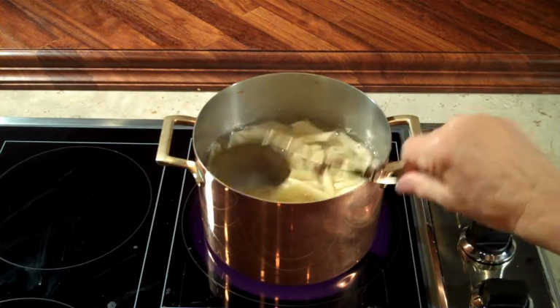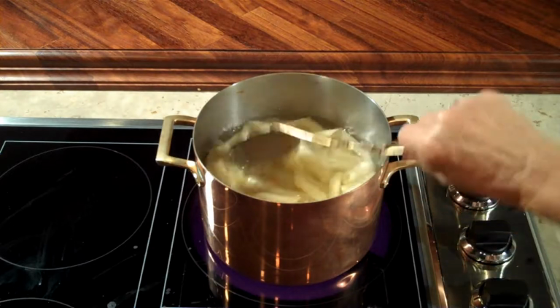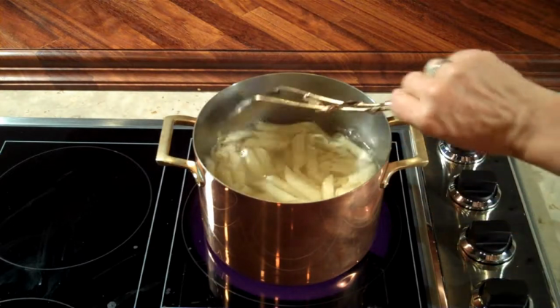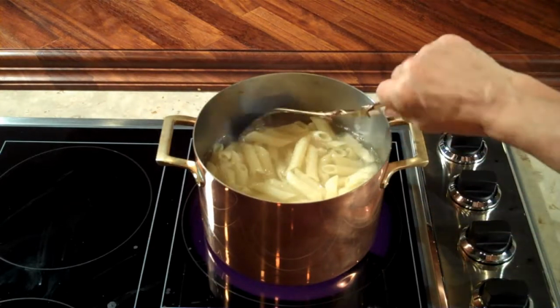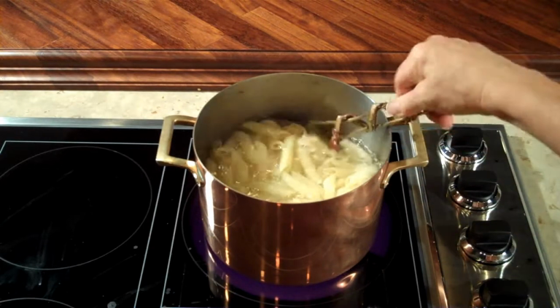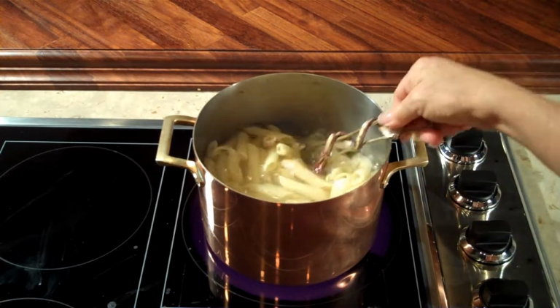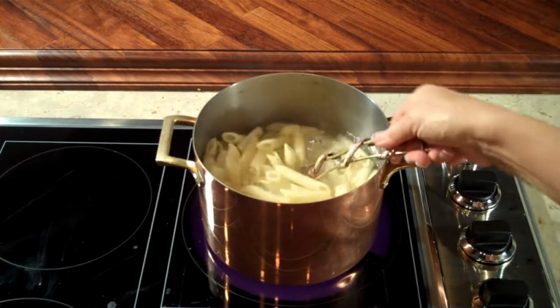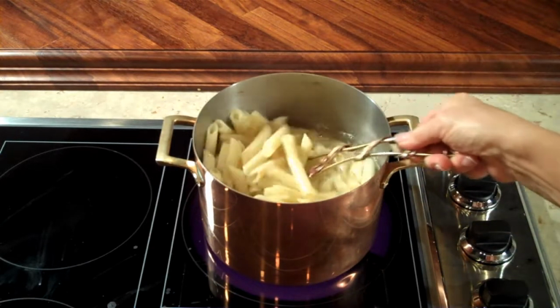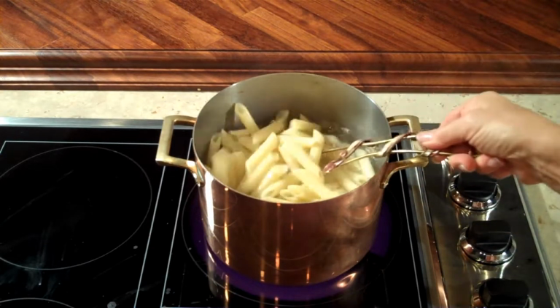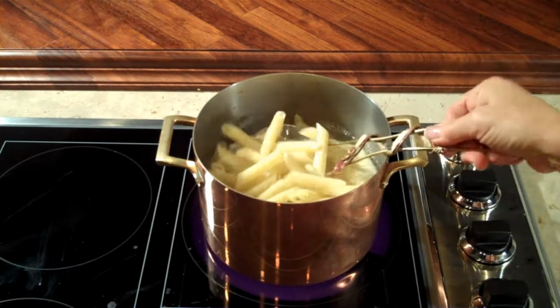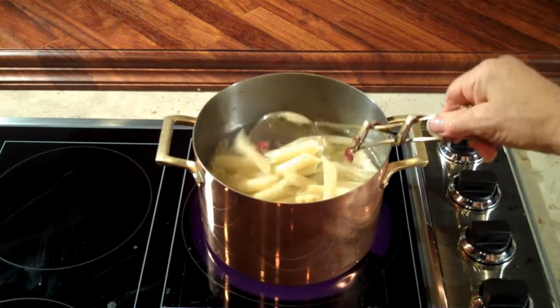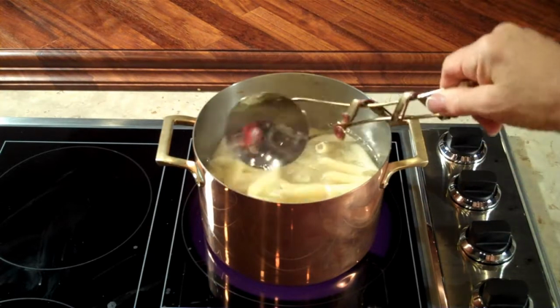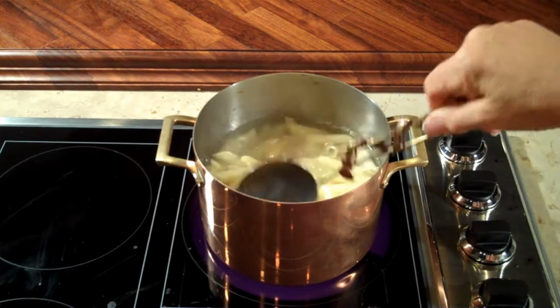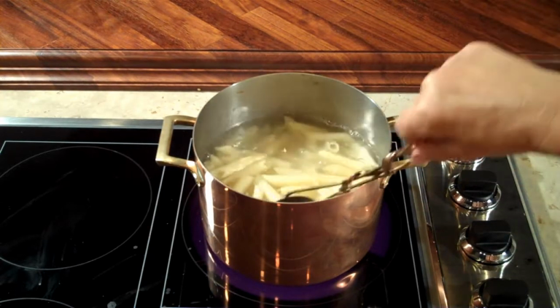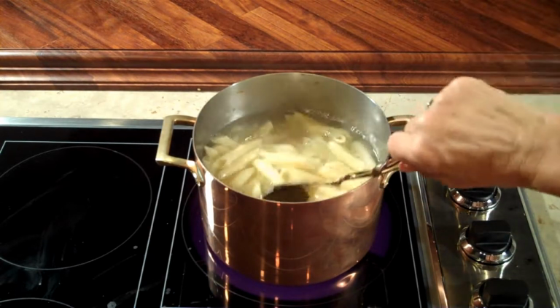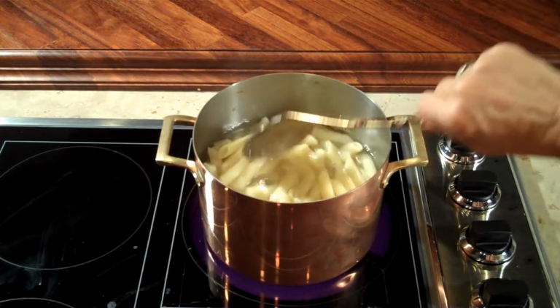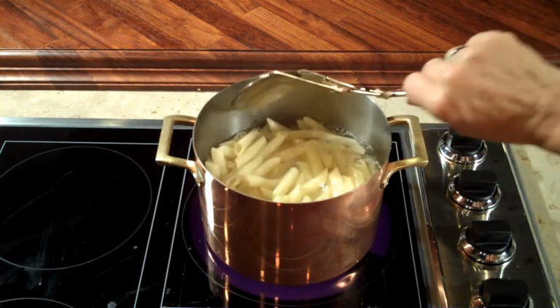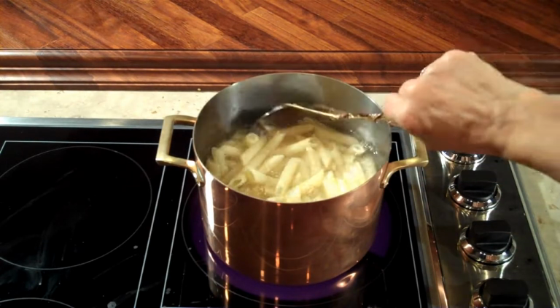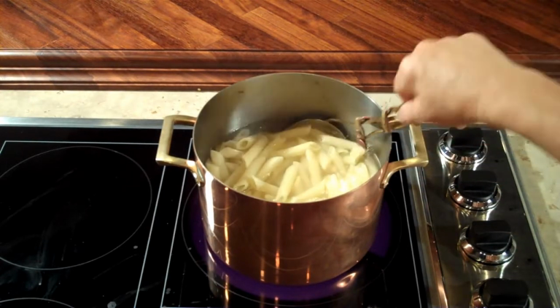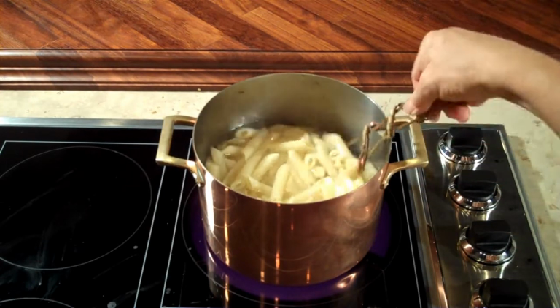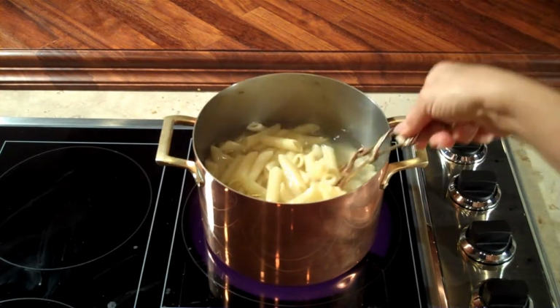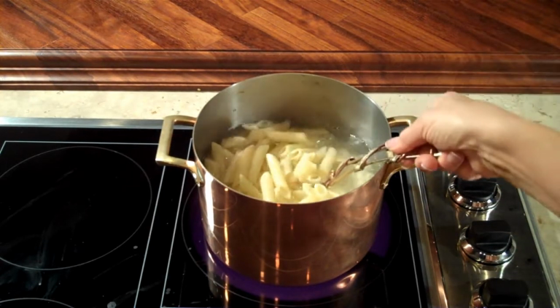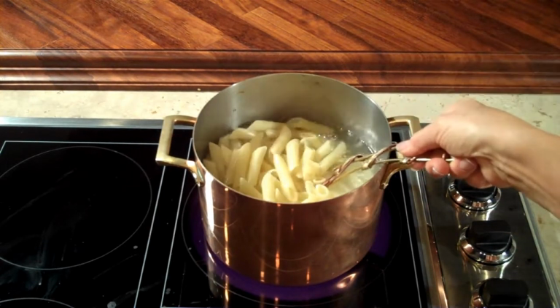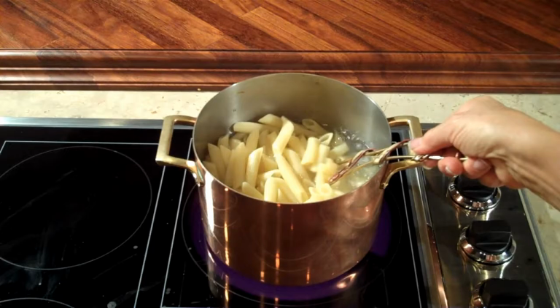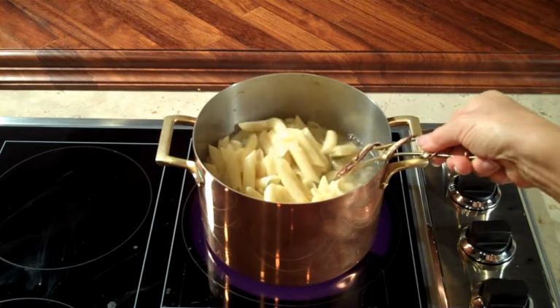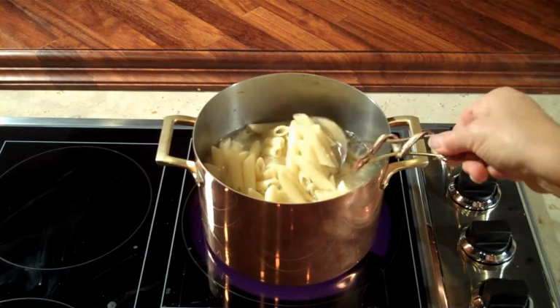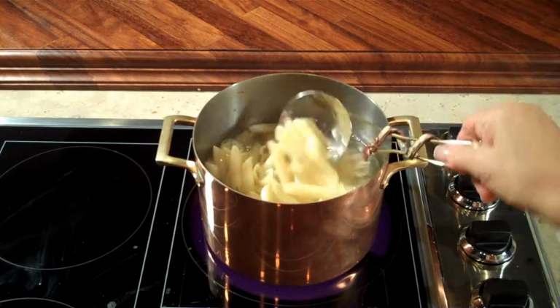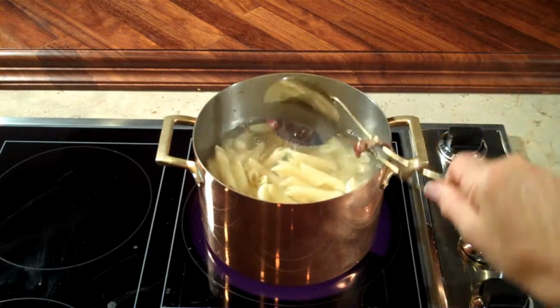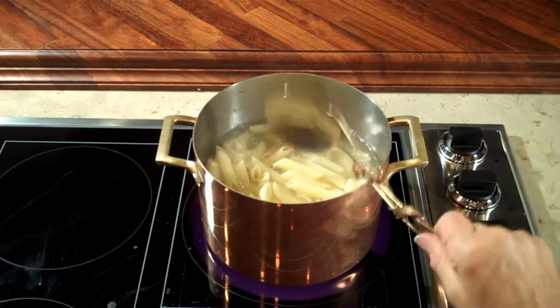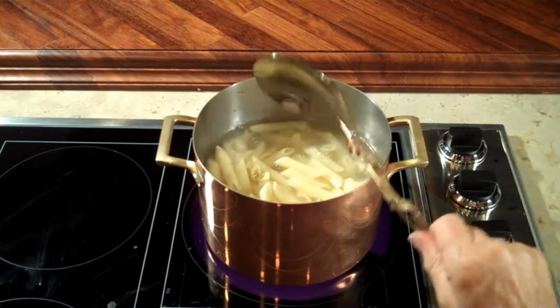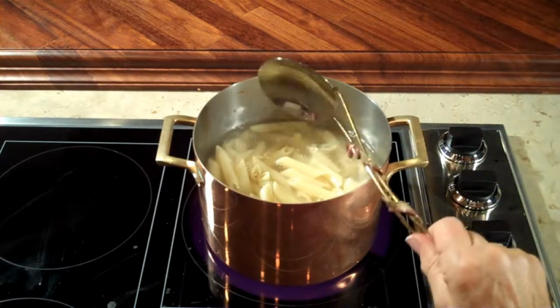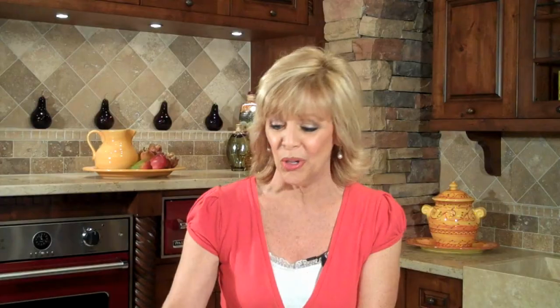I've got some pasta boiling away here, and as soon as it's done we're going to put together our baked ziti casserole.